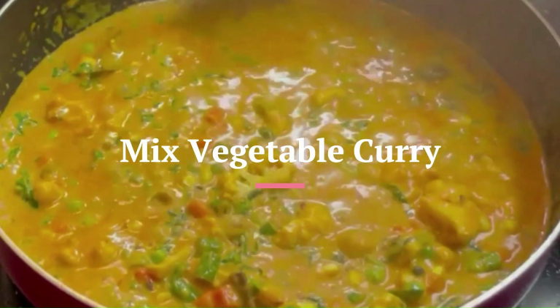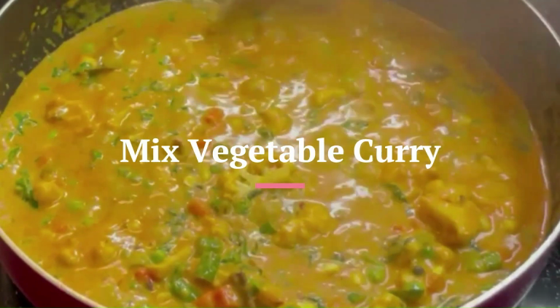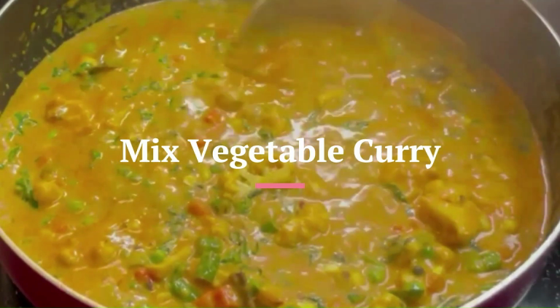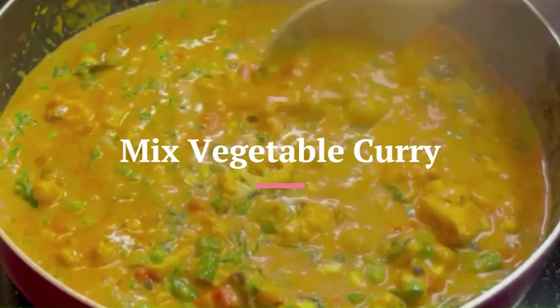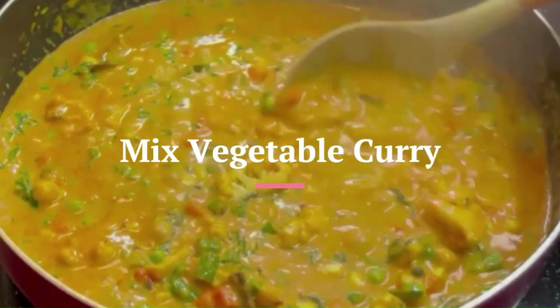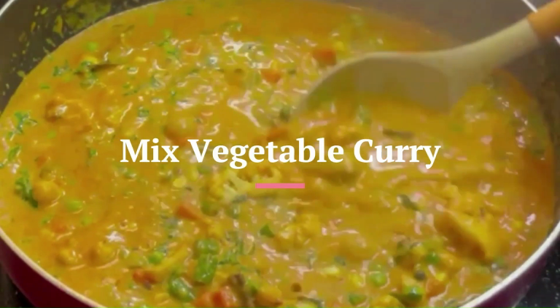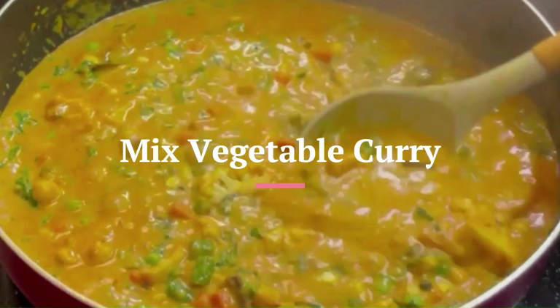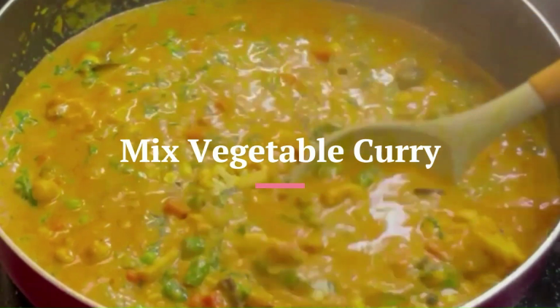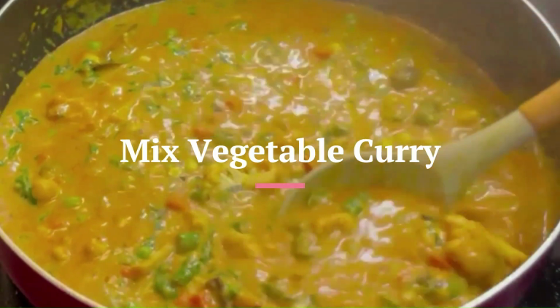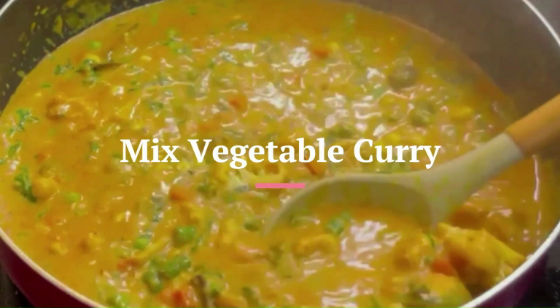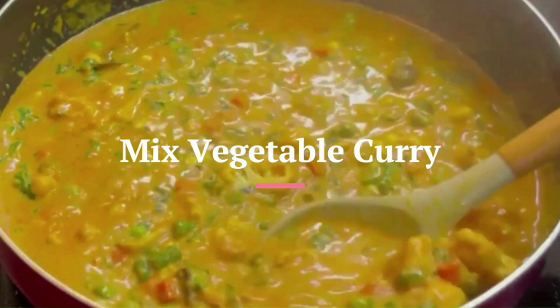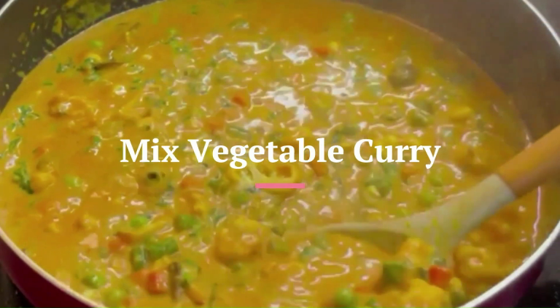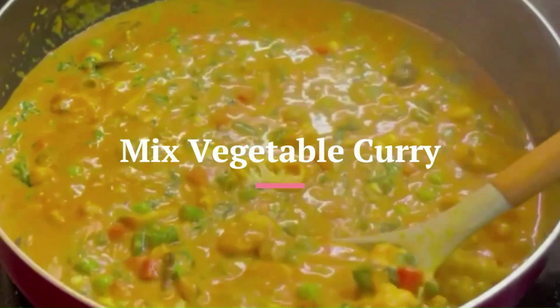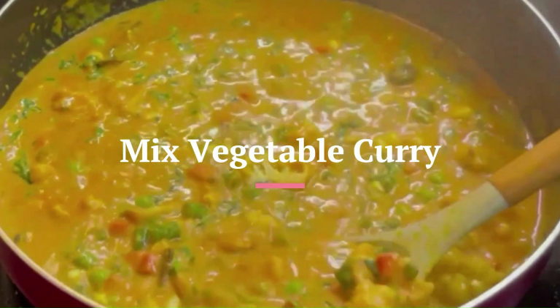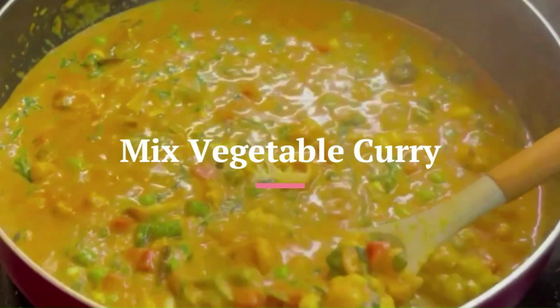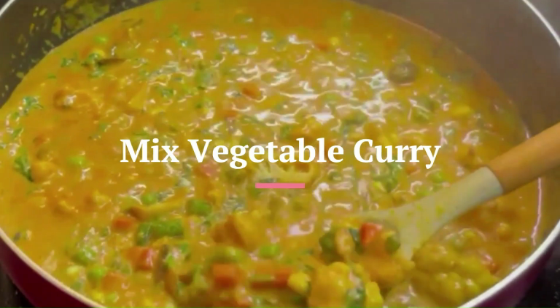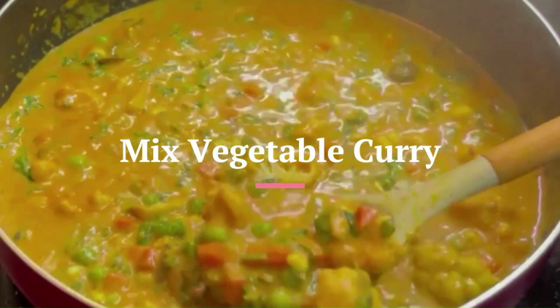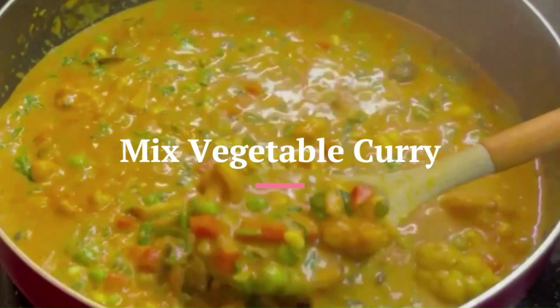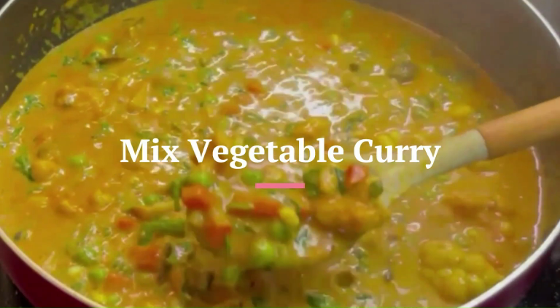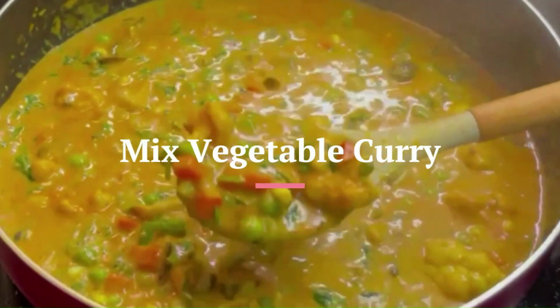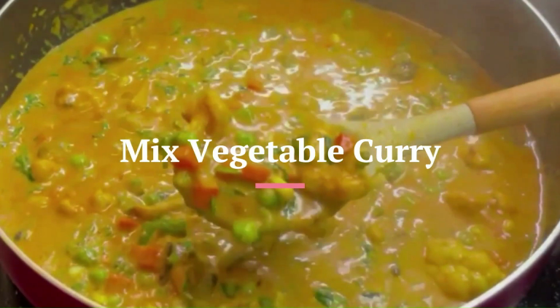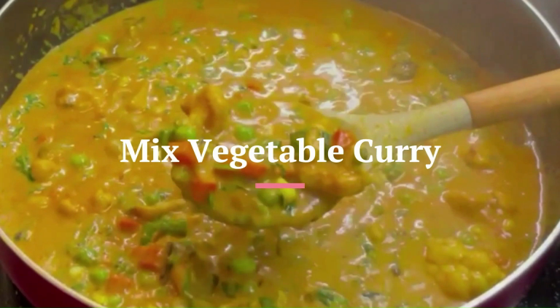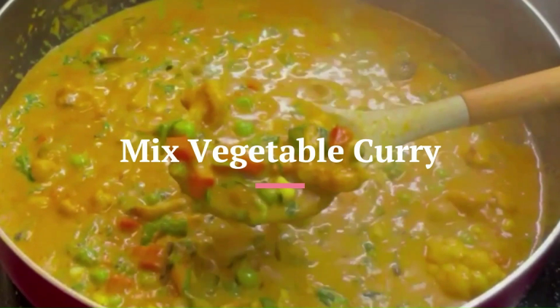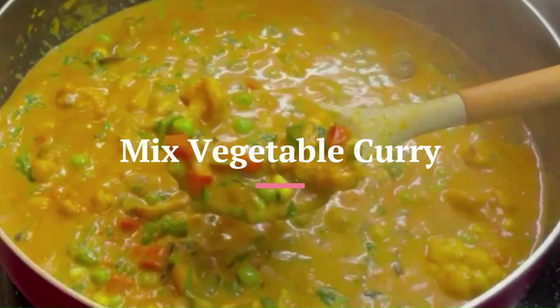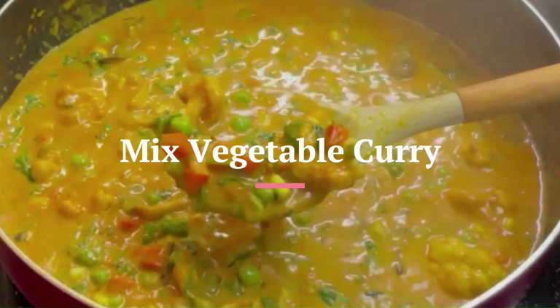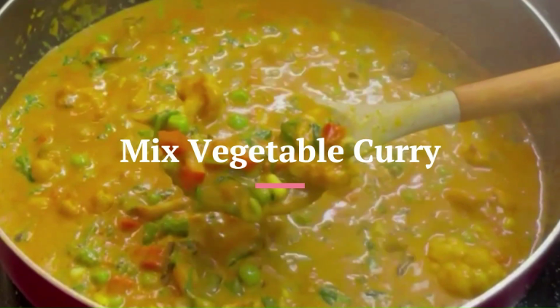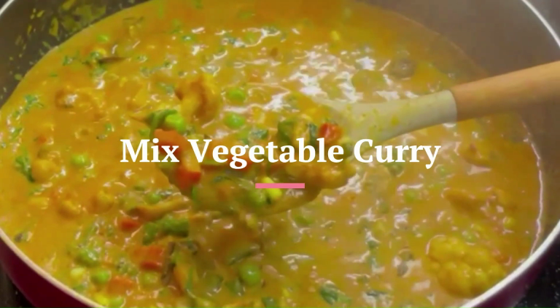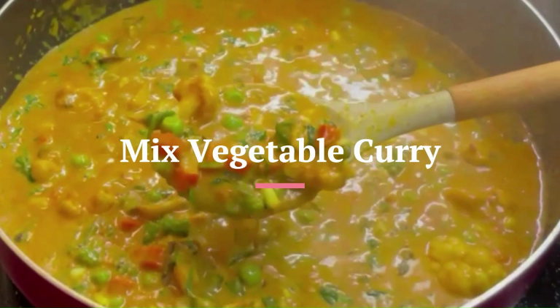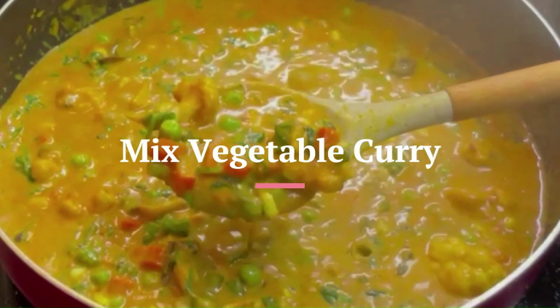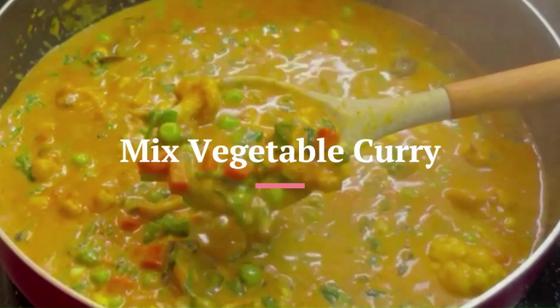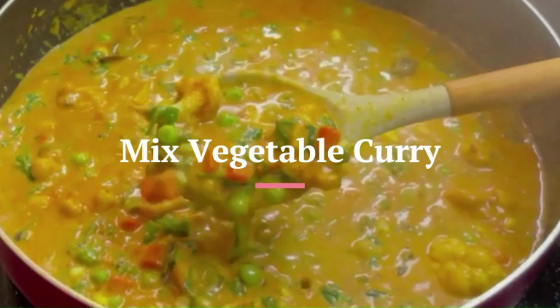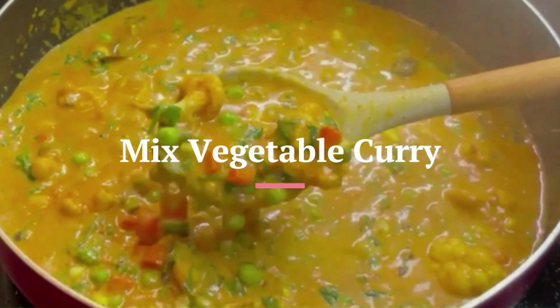This curry is very good for dough, chapati, puri, naan, roti, and more.